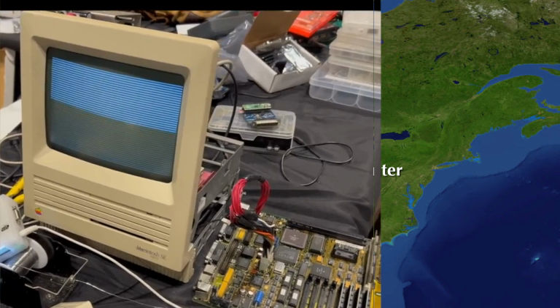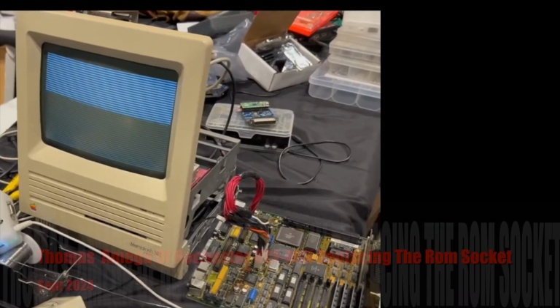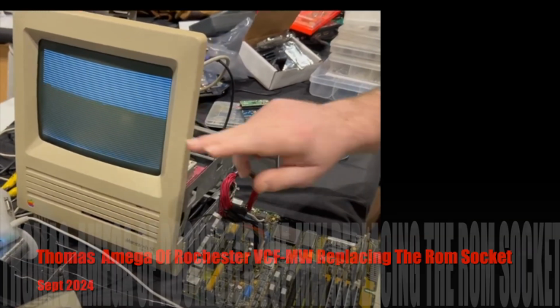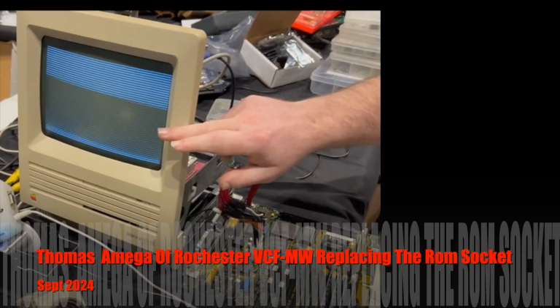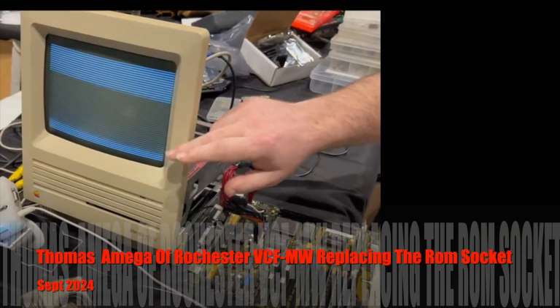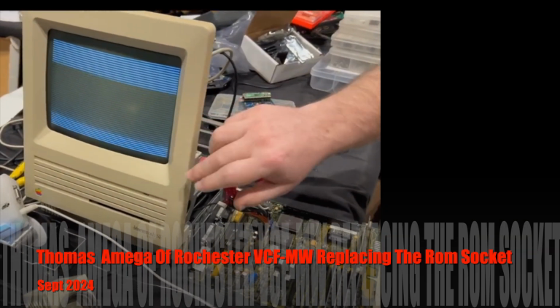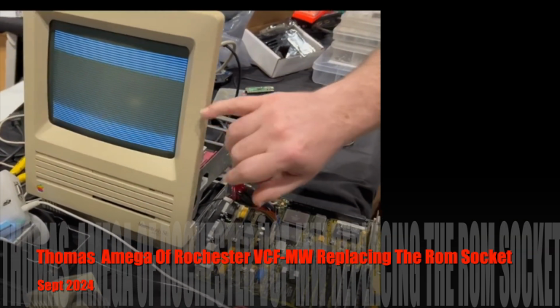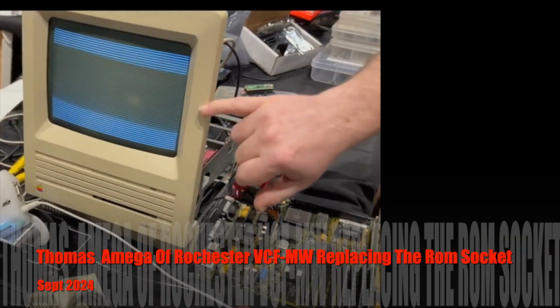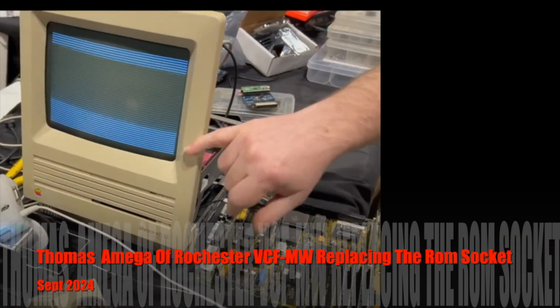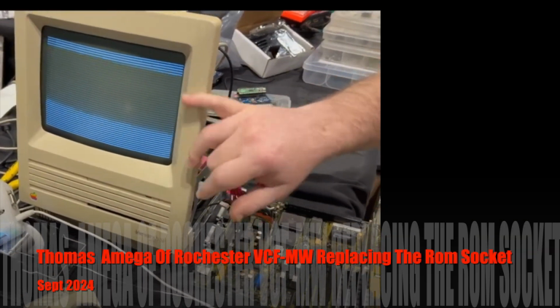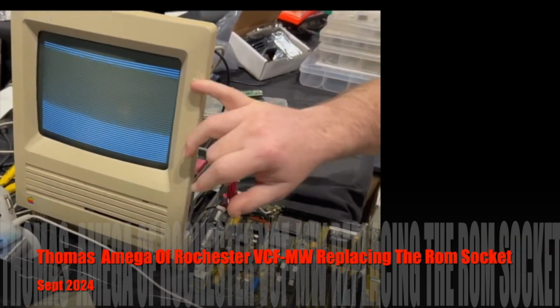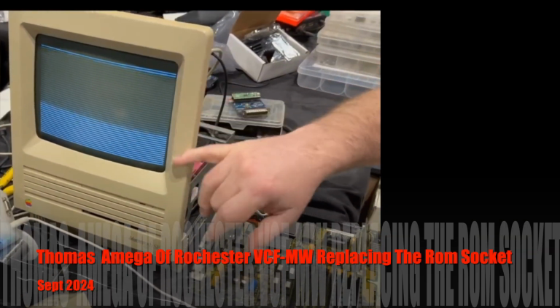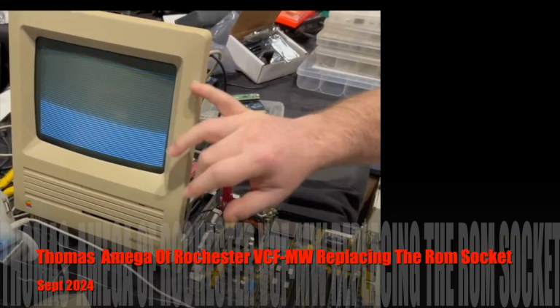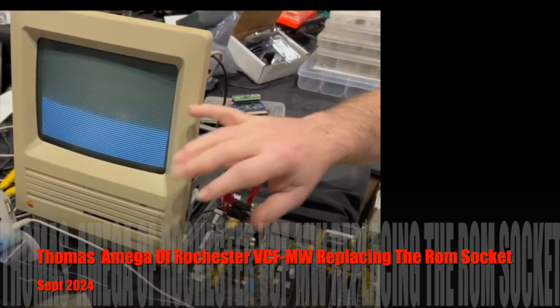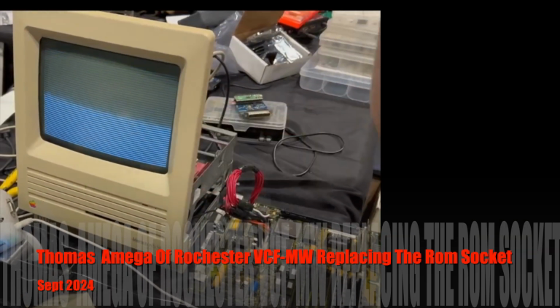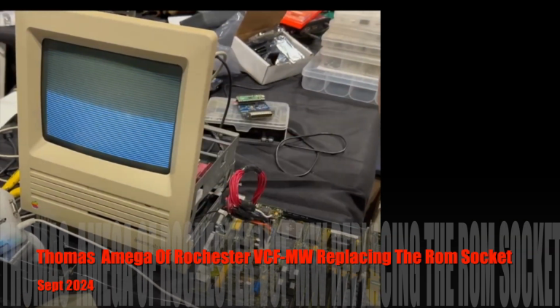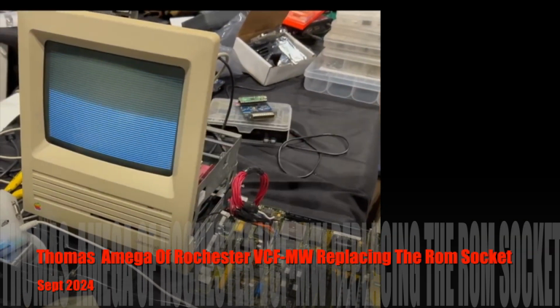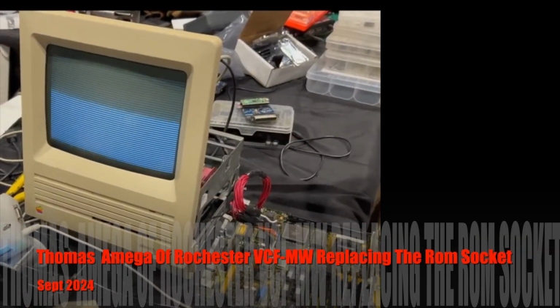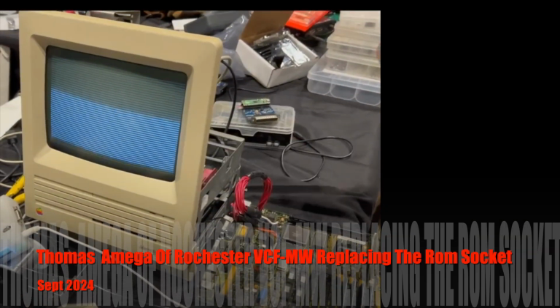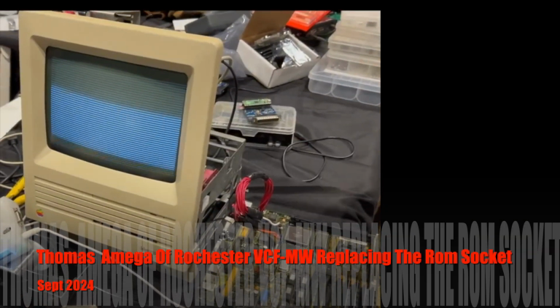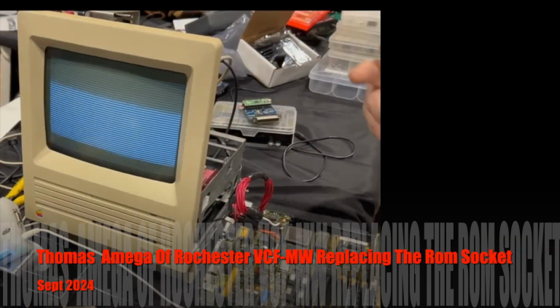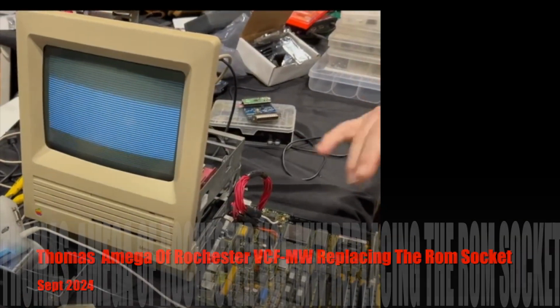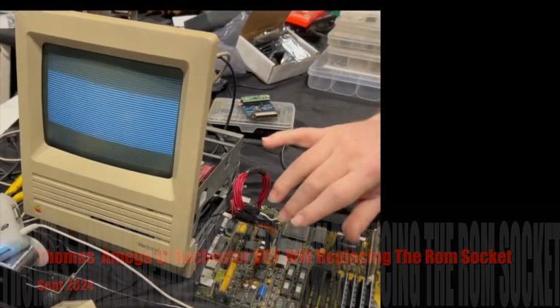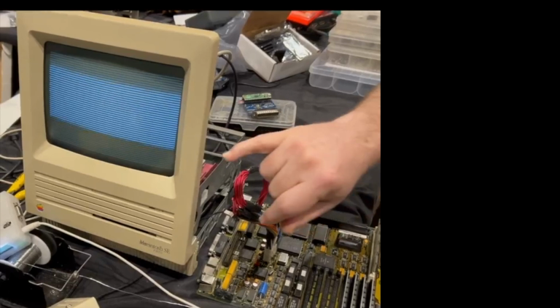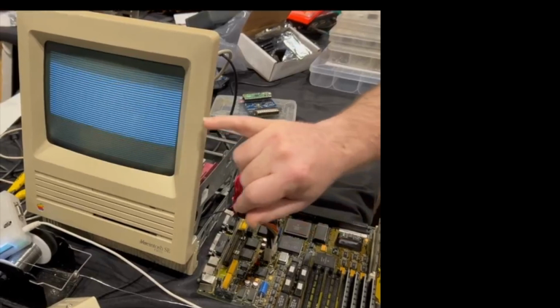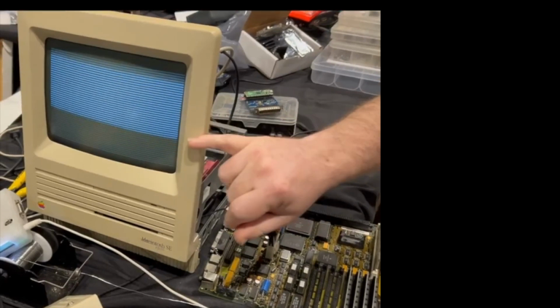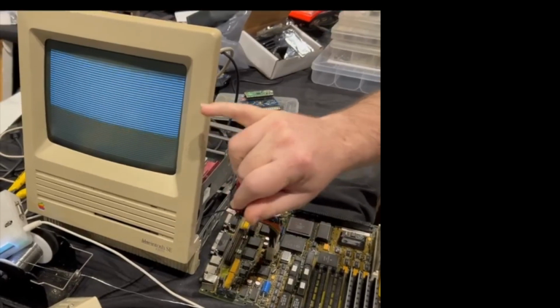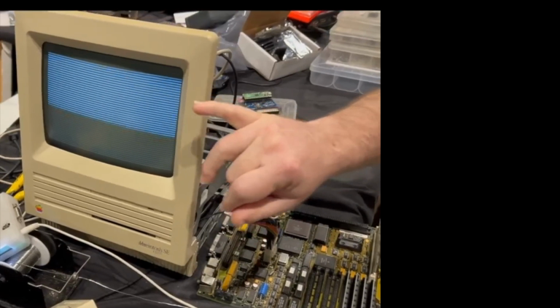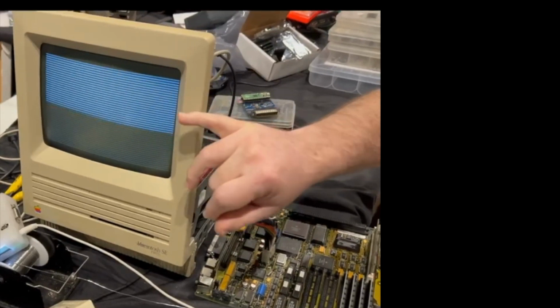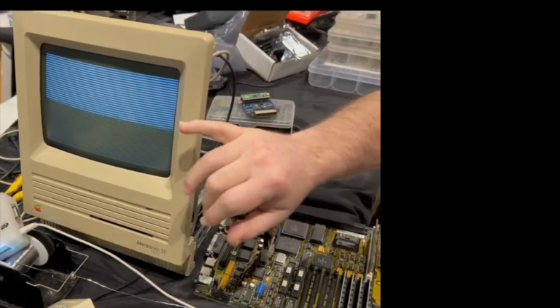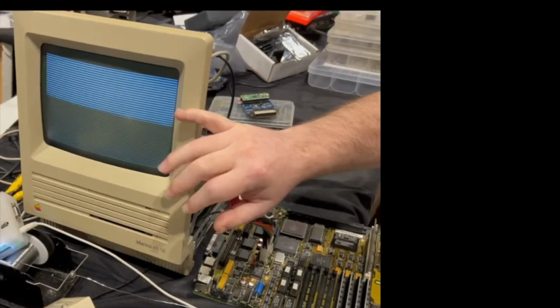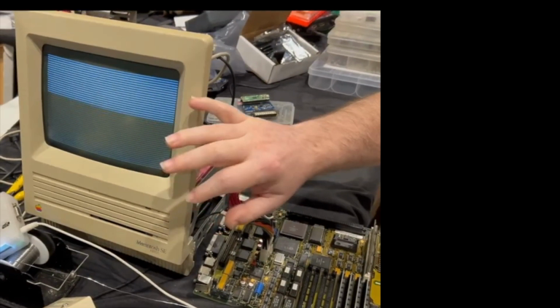A lot of people will call this the Samazi Mac. This is just the video circuit.